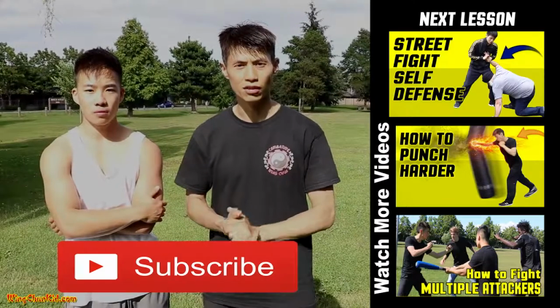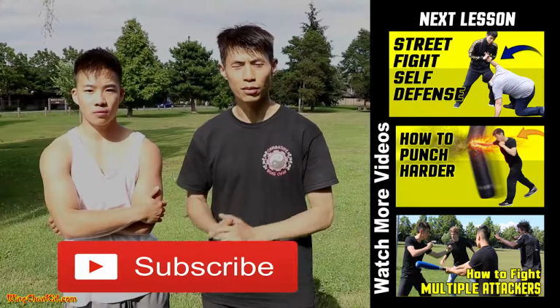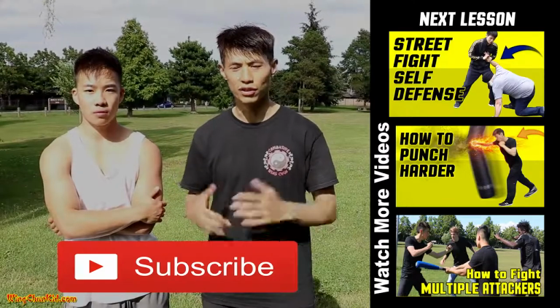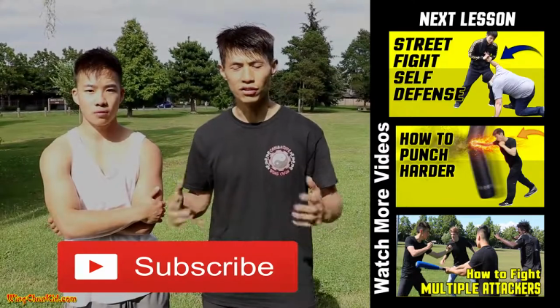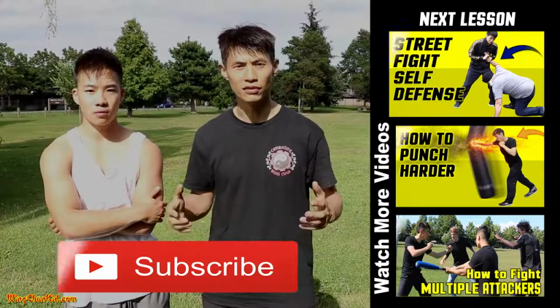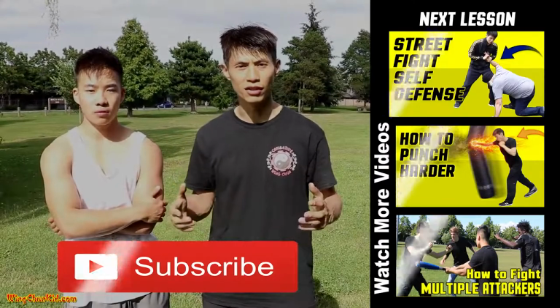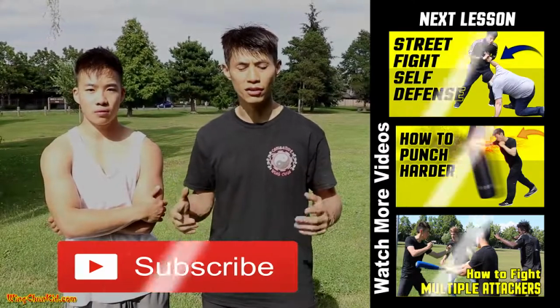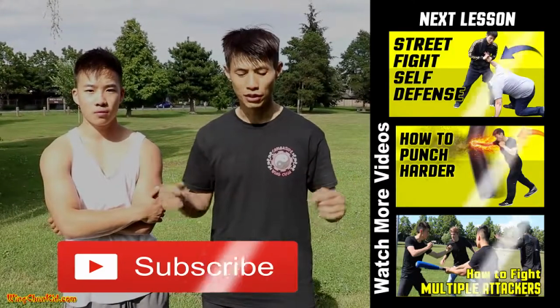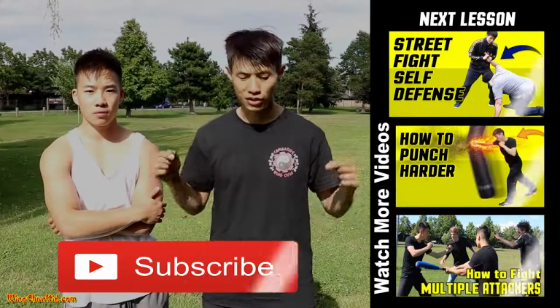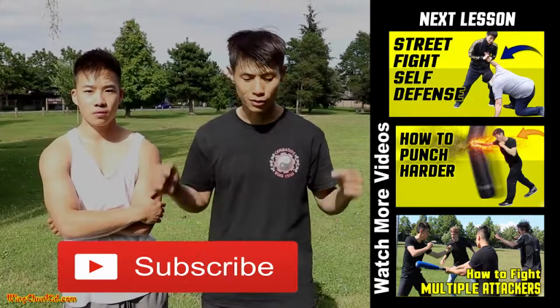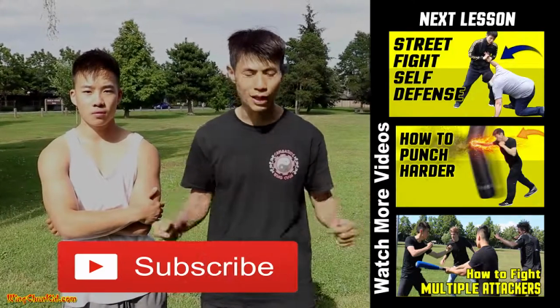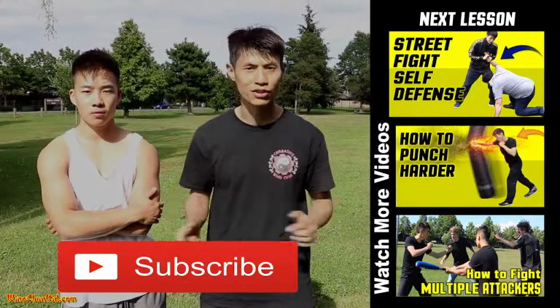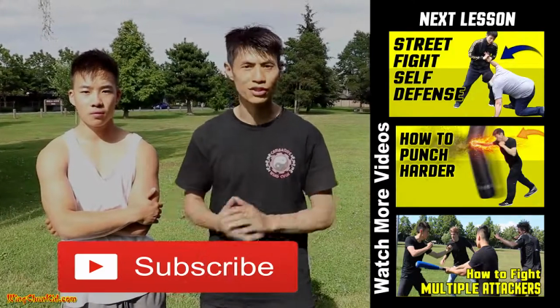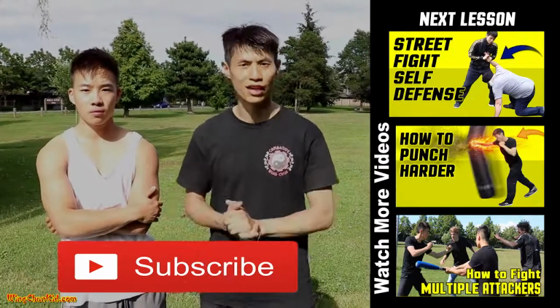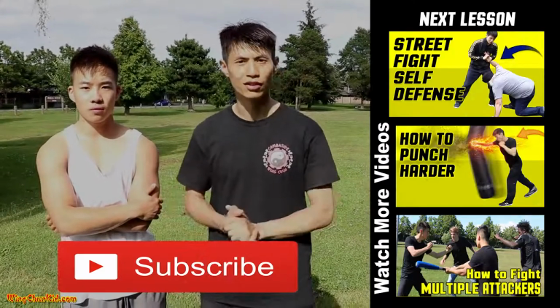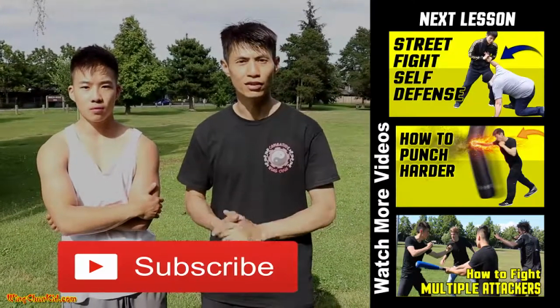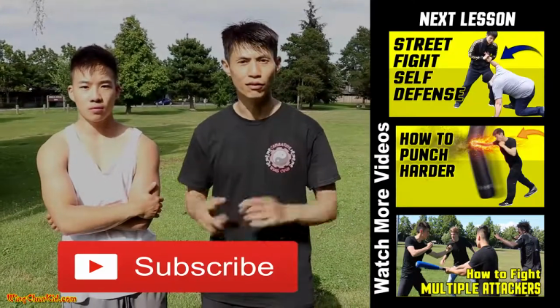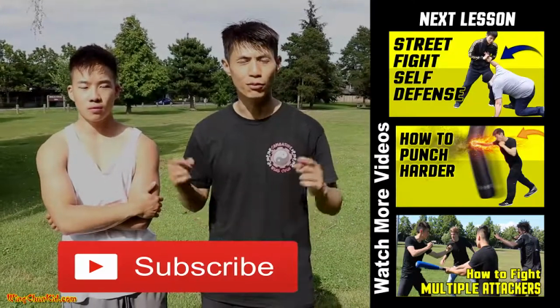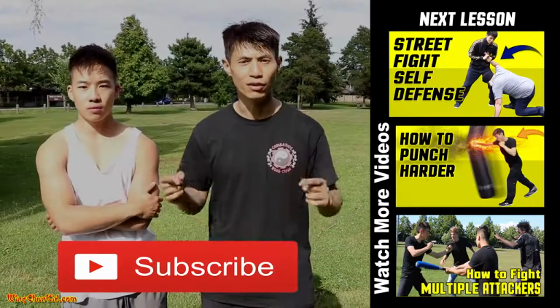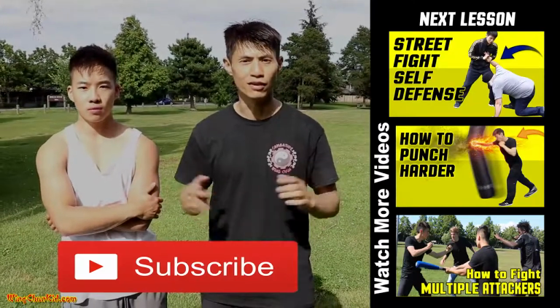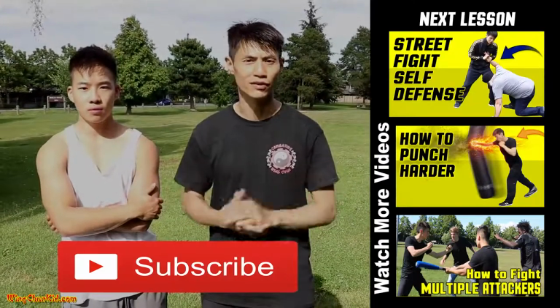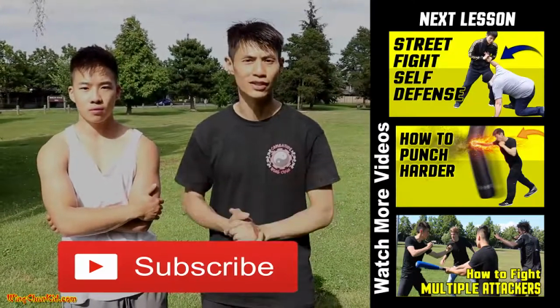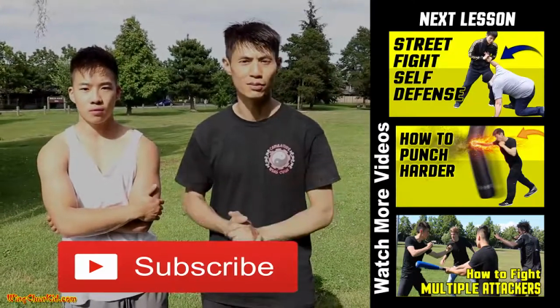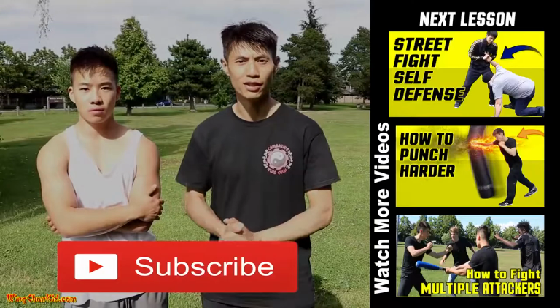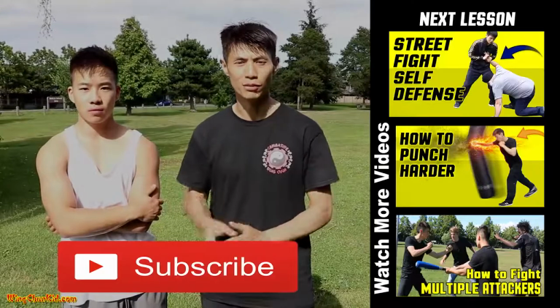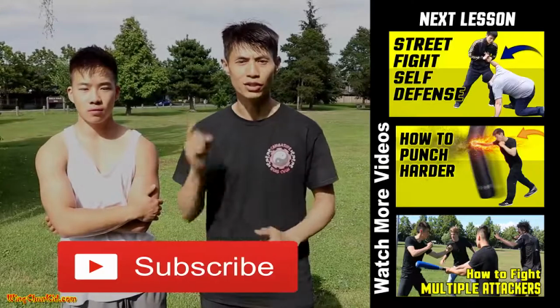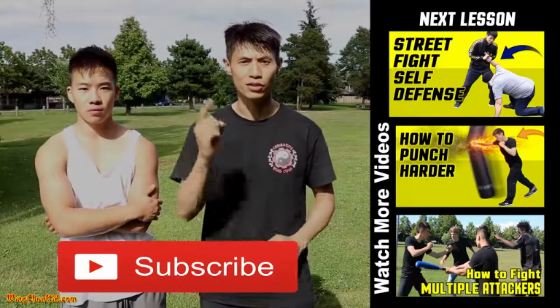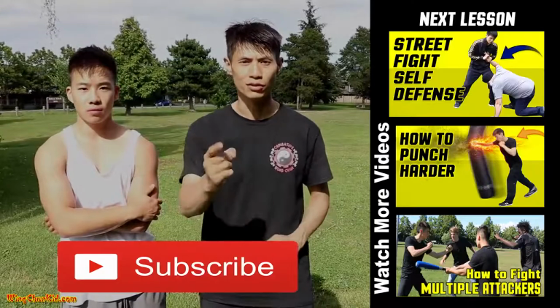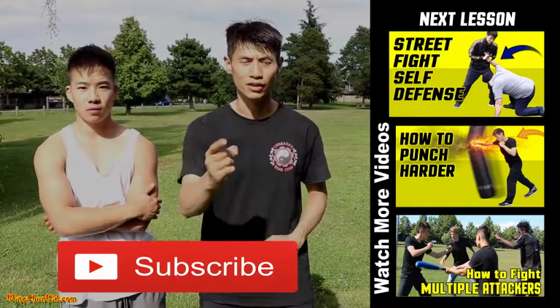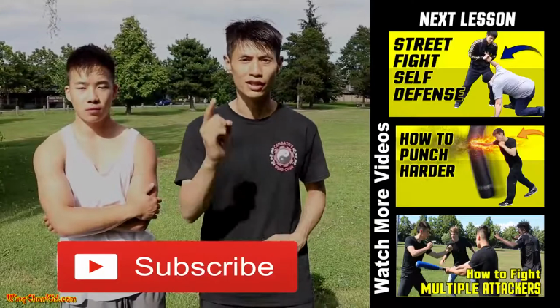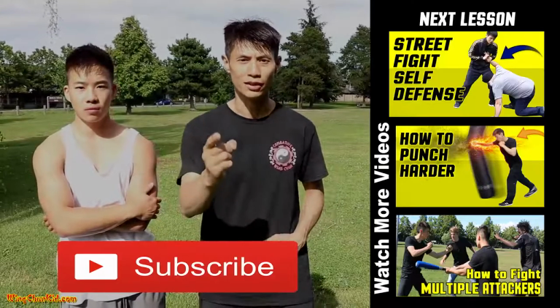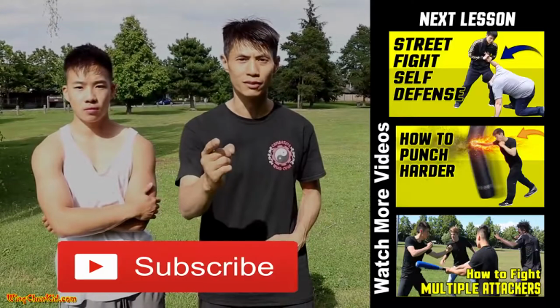I hope you enjoyed this video. Make sure to subscribe to this channel for more self-defense tips. See you soon in the next video.